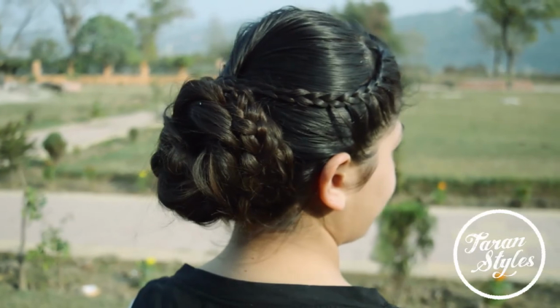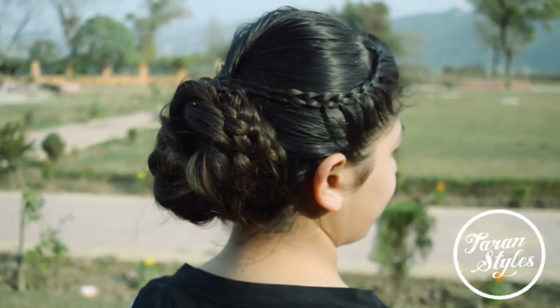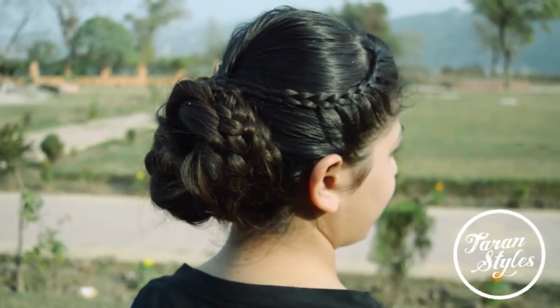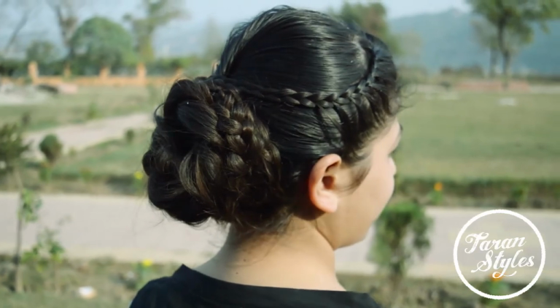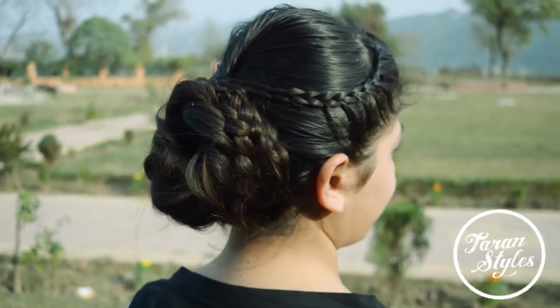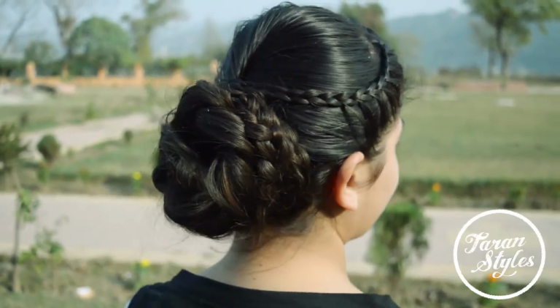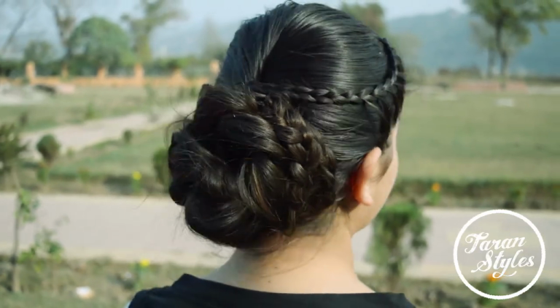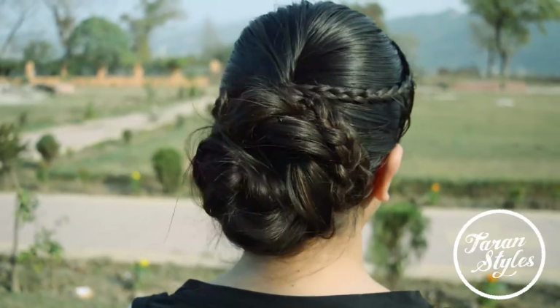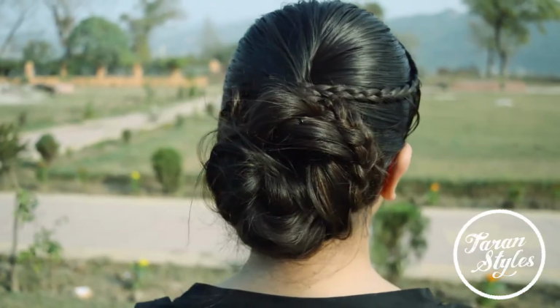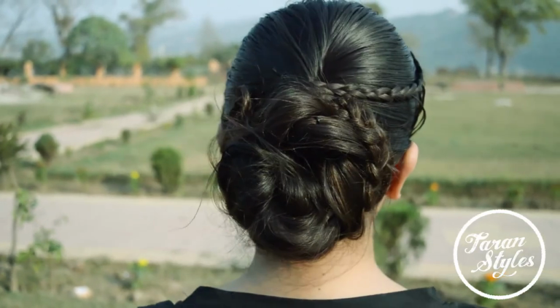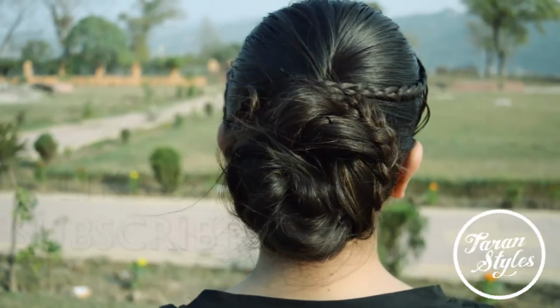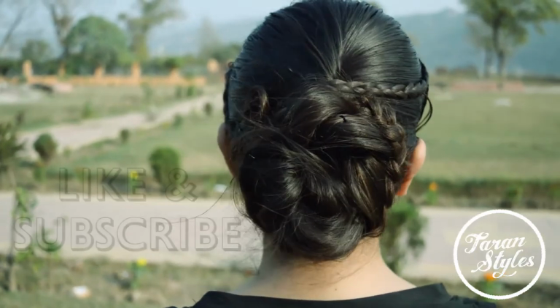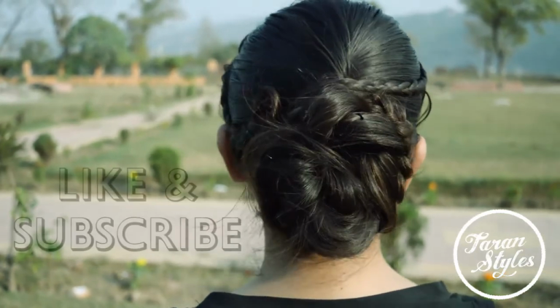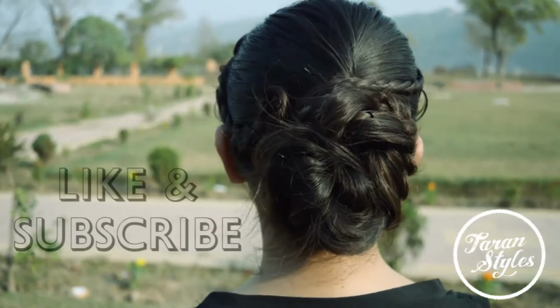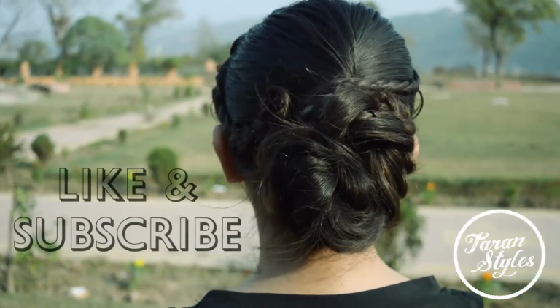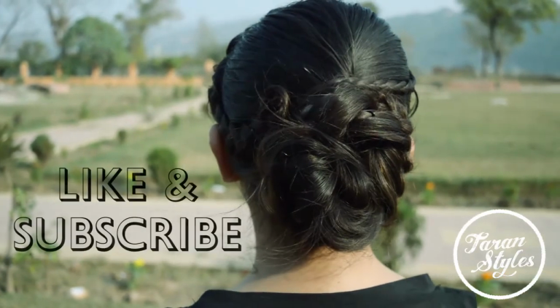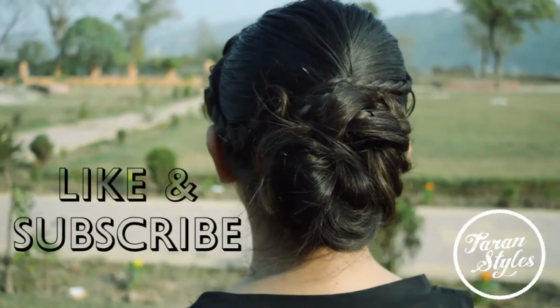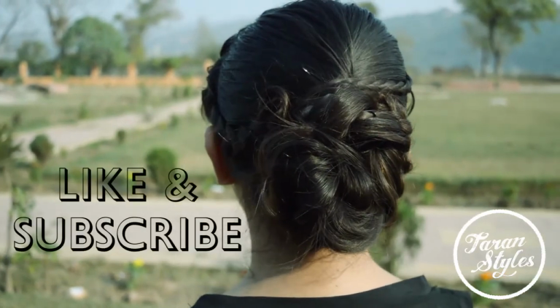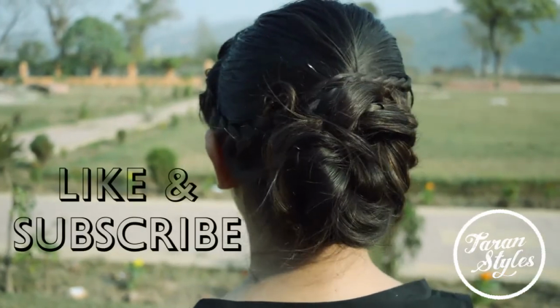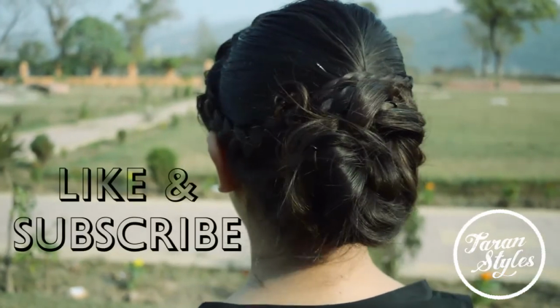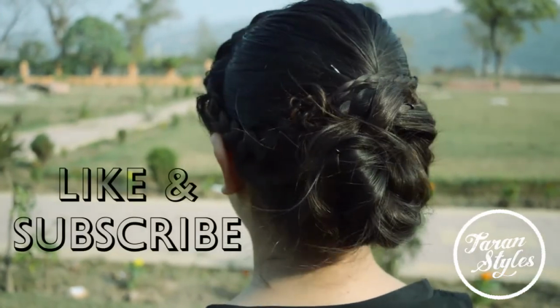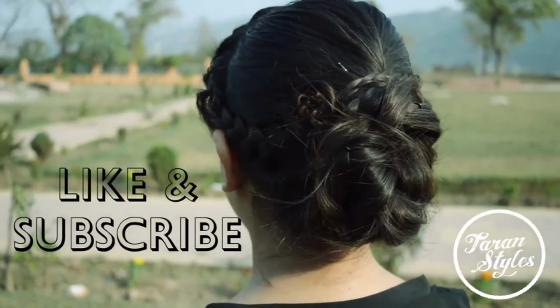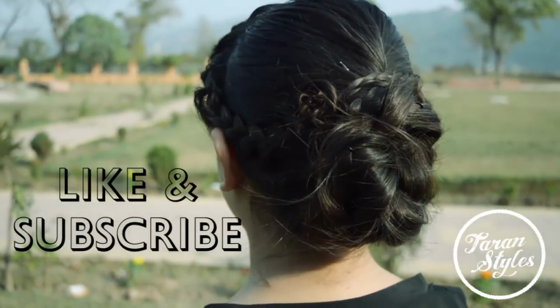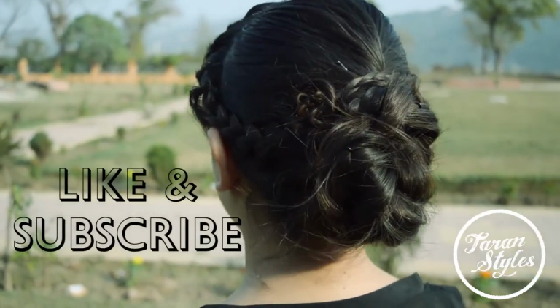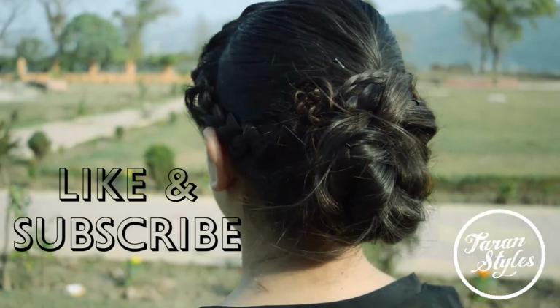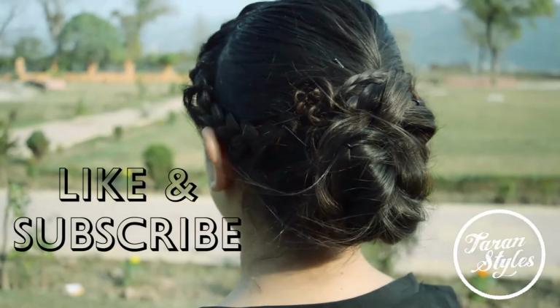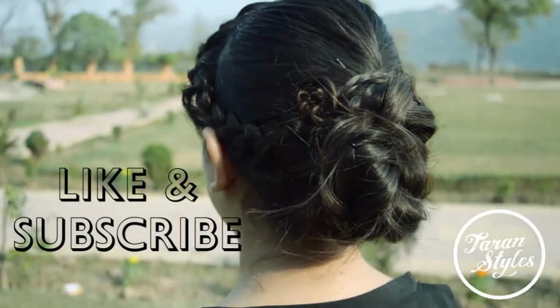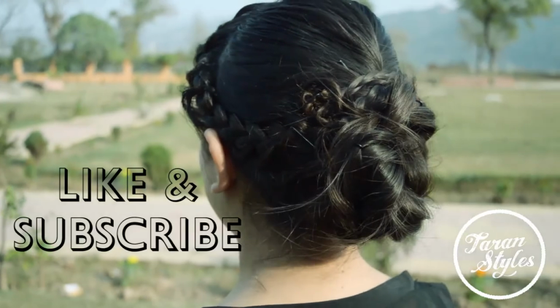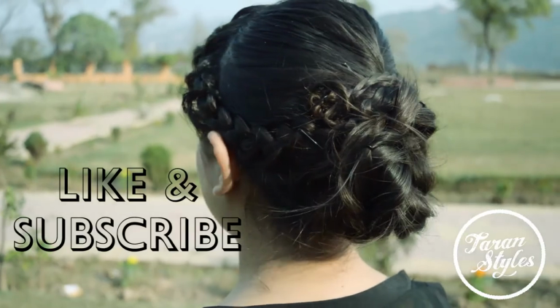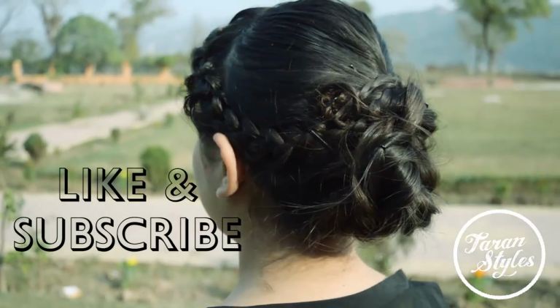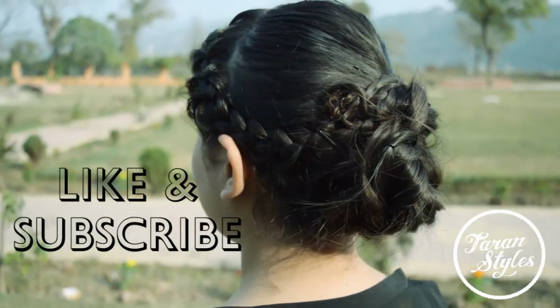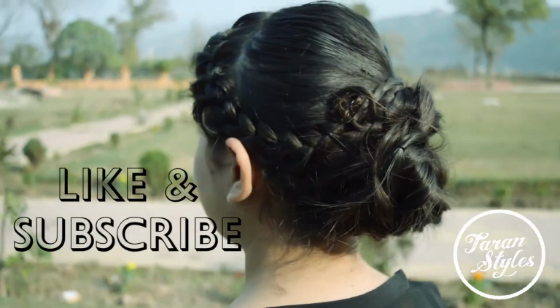I hope you liked the video. Don't forget to like and subscribe to the channel. Thank you friends, bye bye.